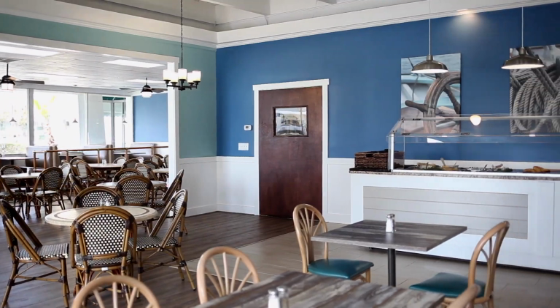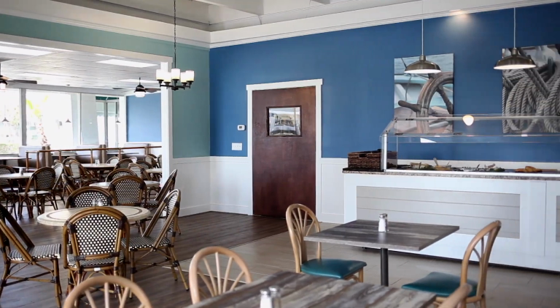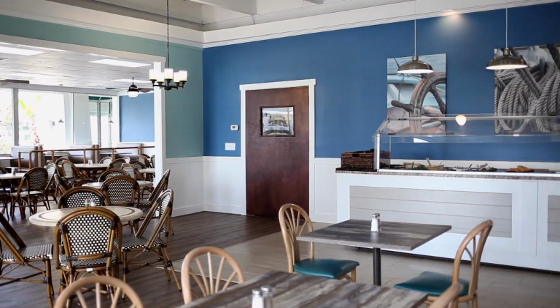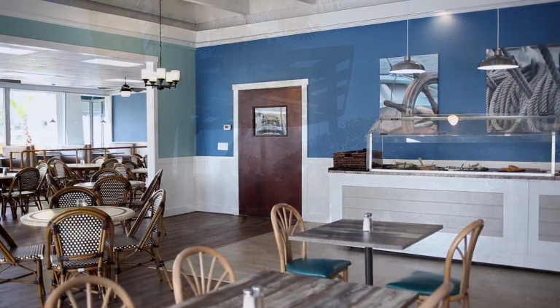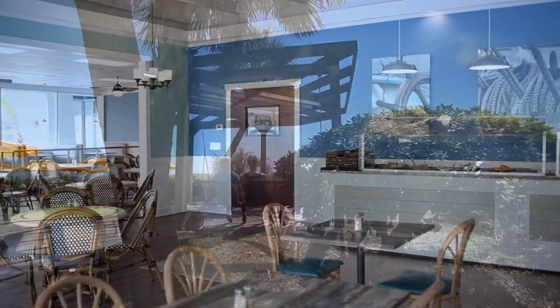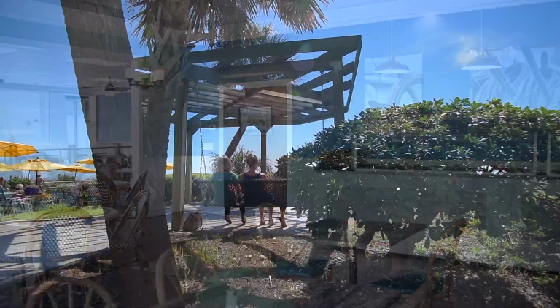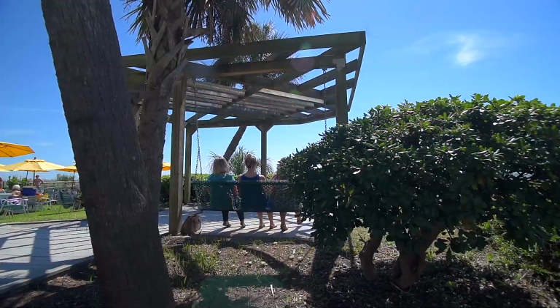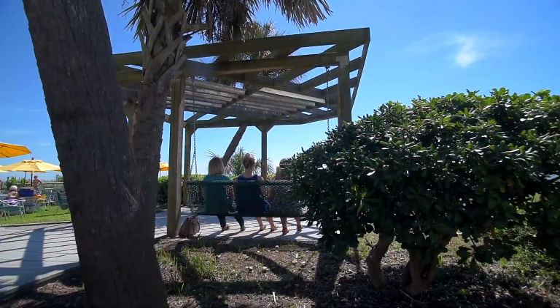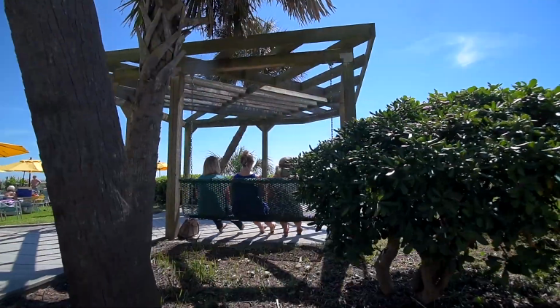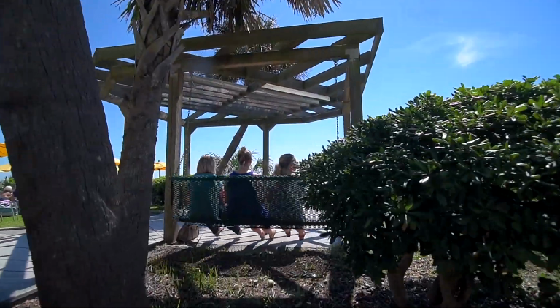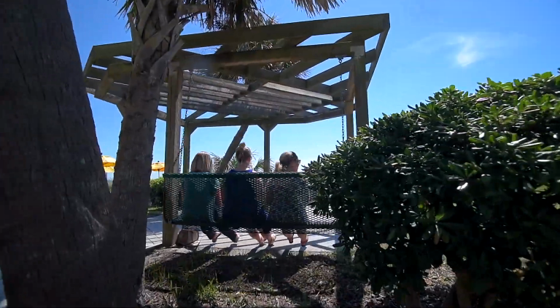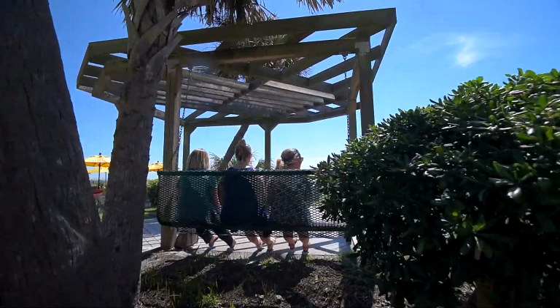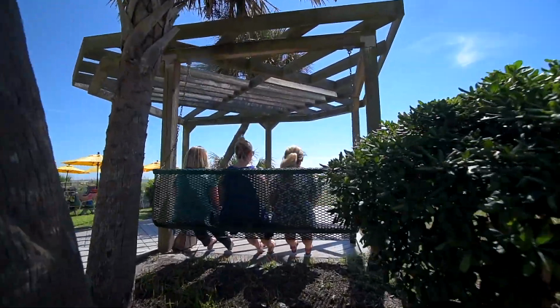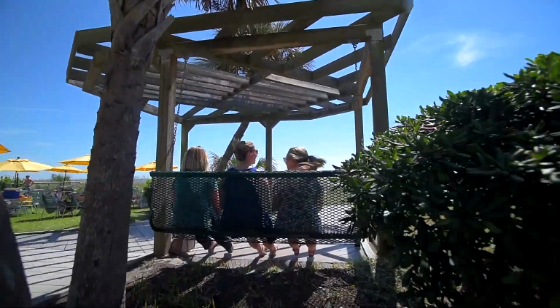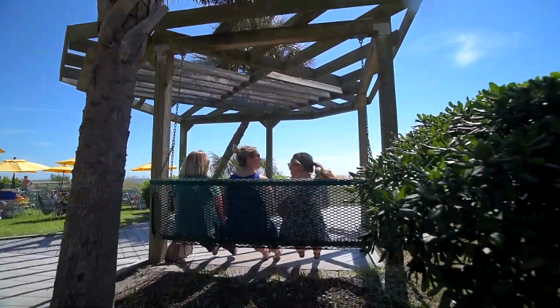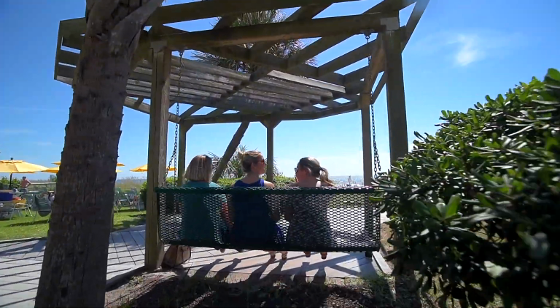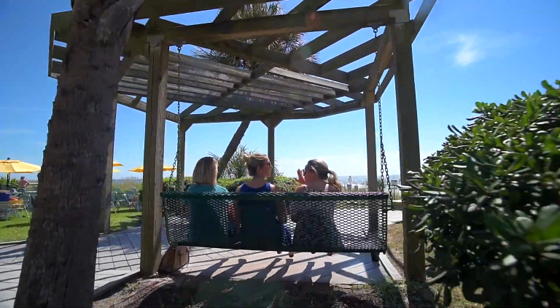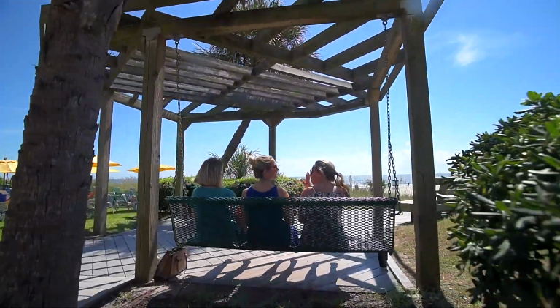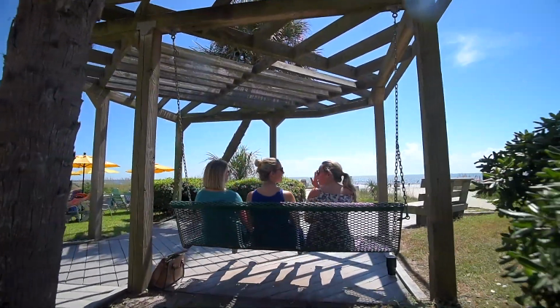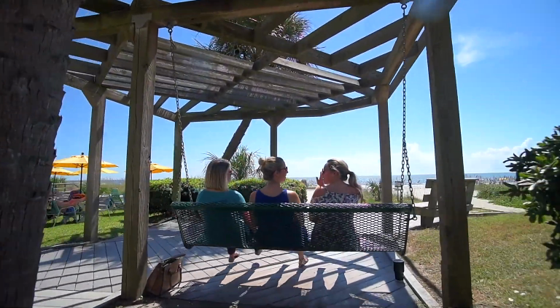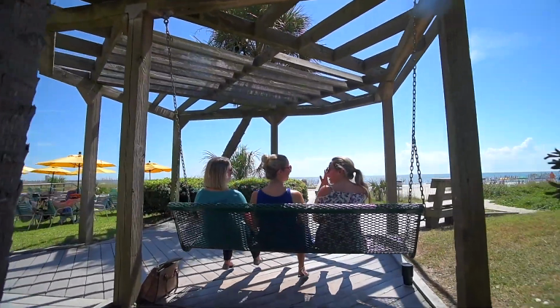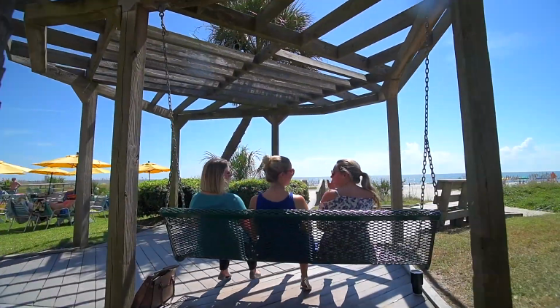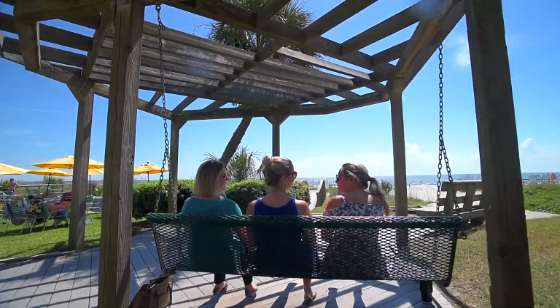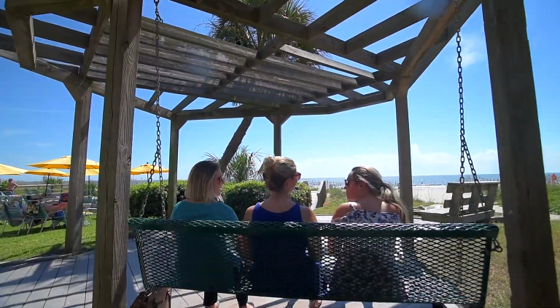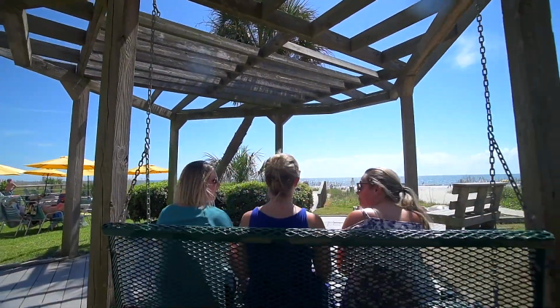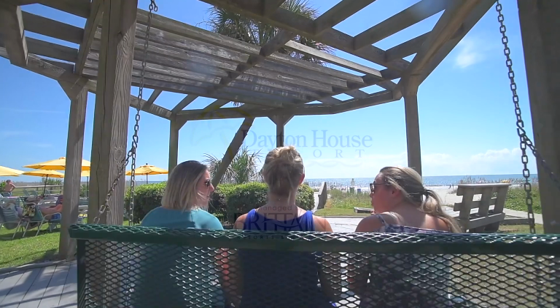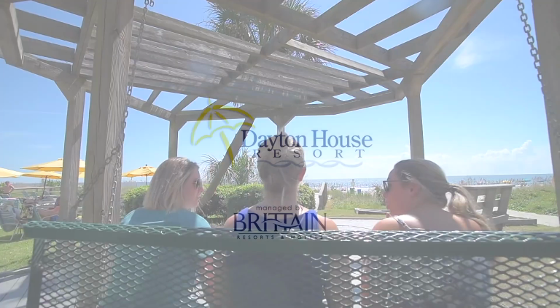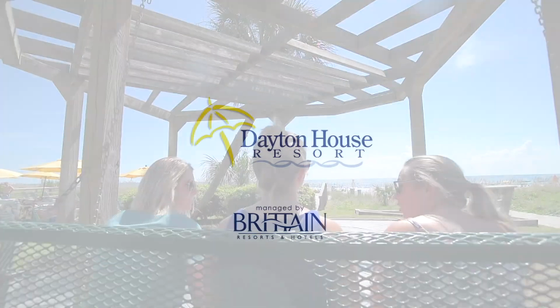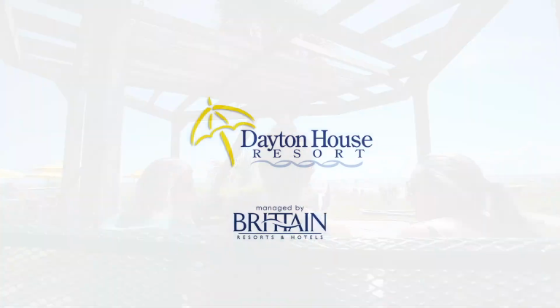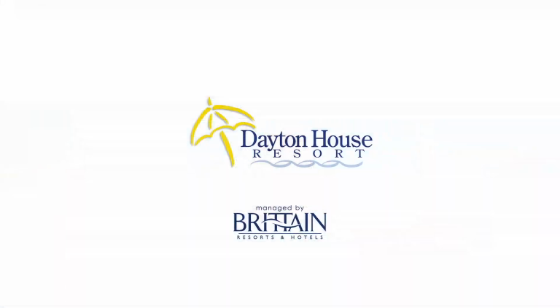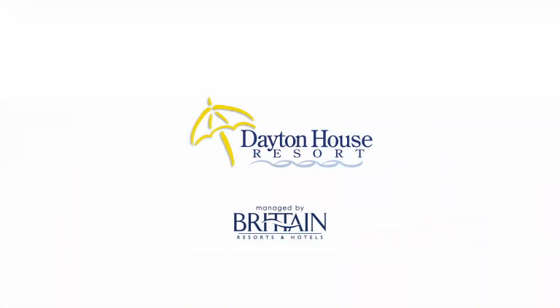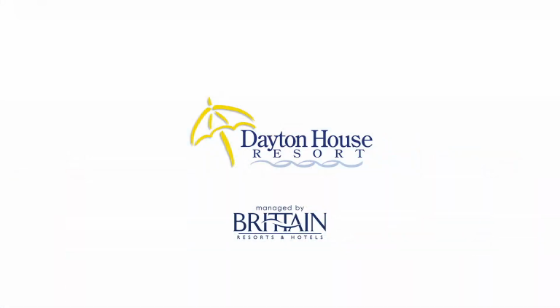Here at Dayton House Resort, we have everything you need for the ultimate Myrtle Beach getaway.